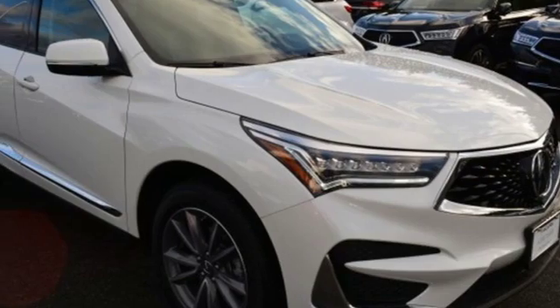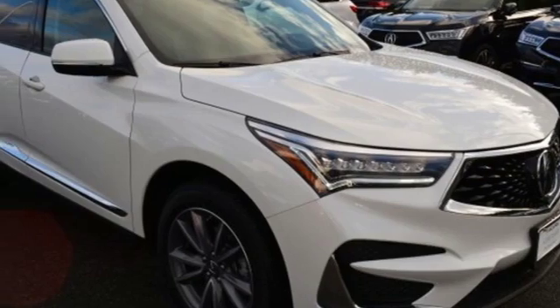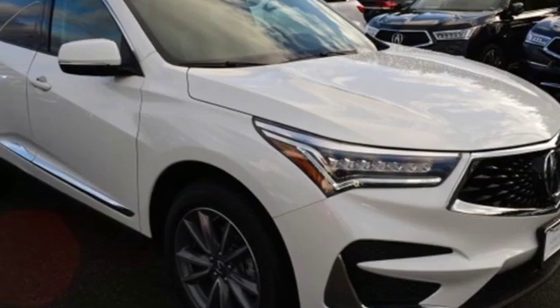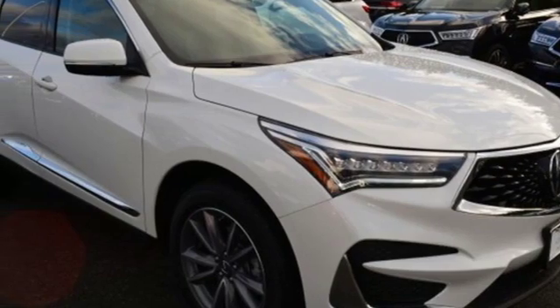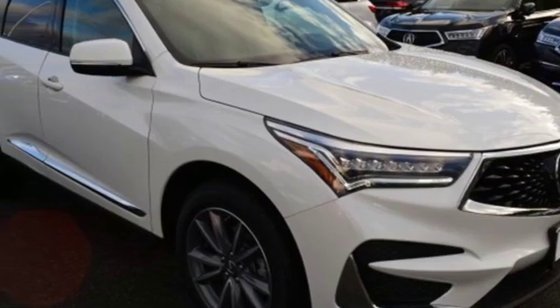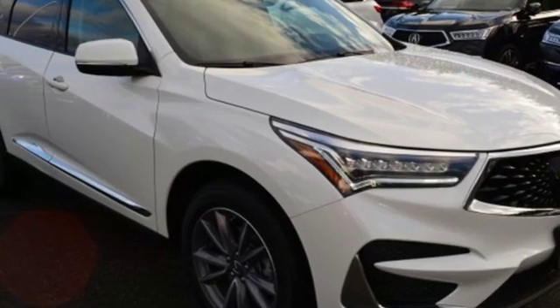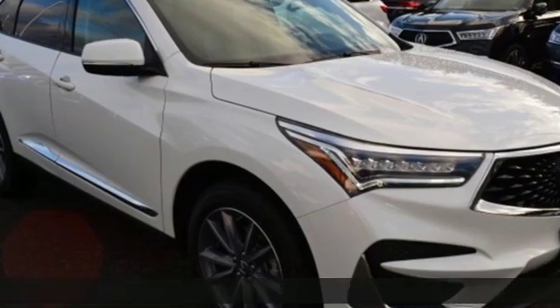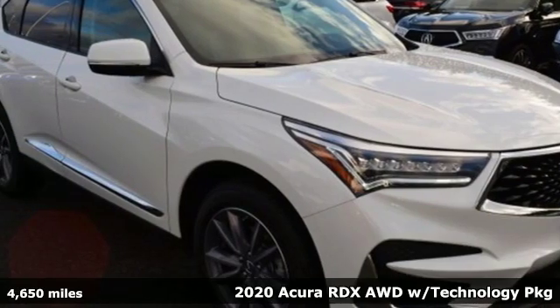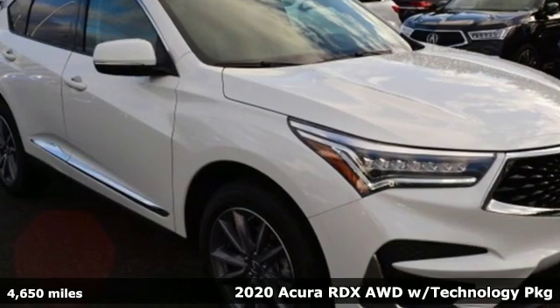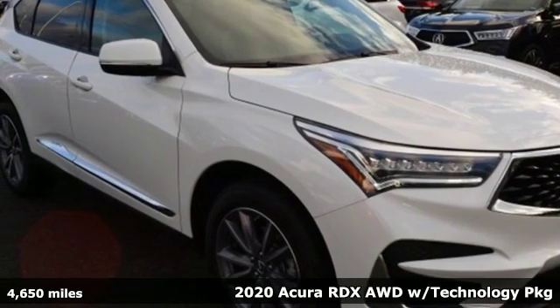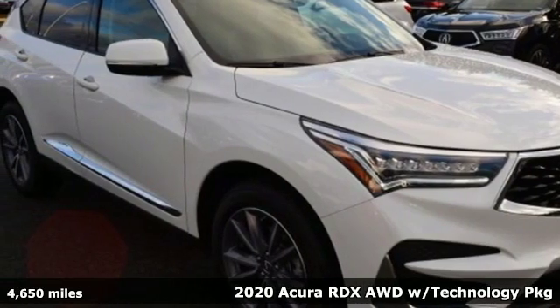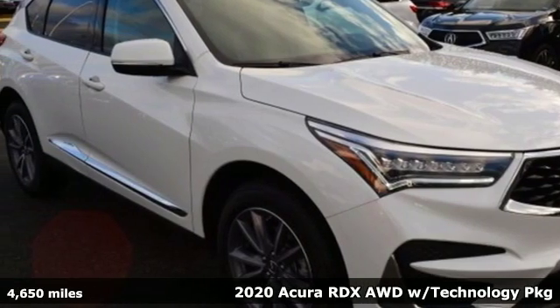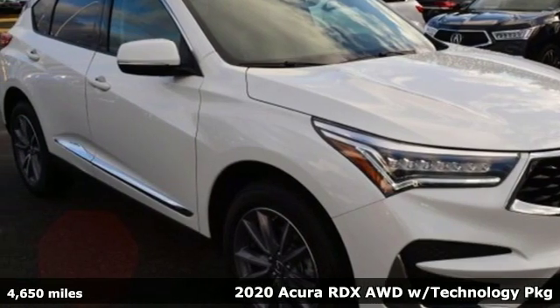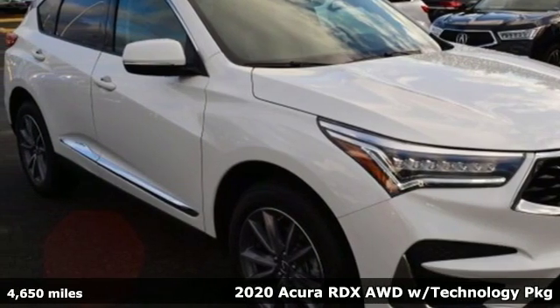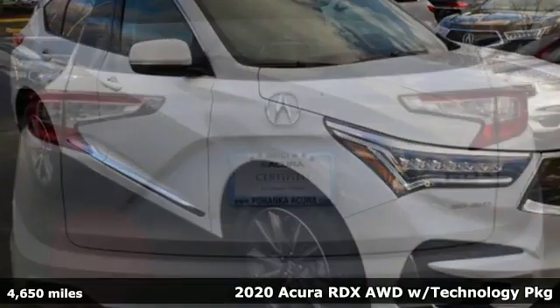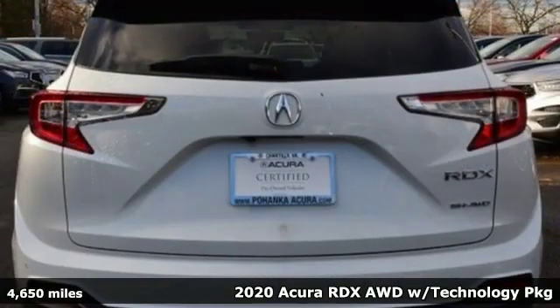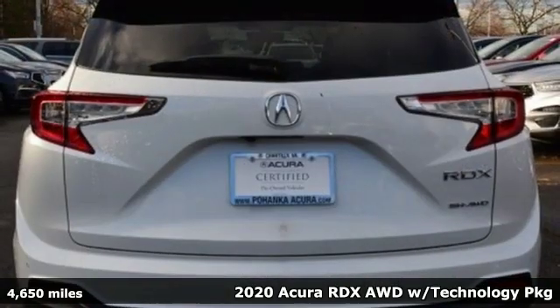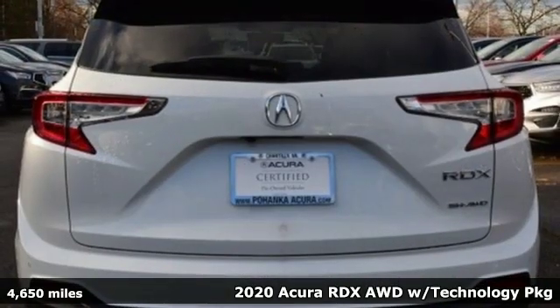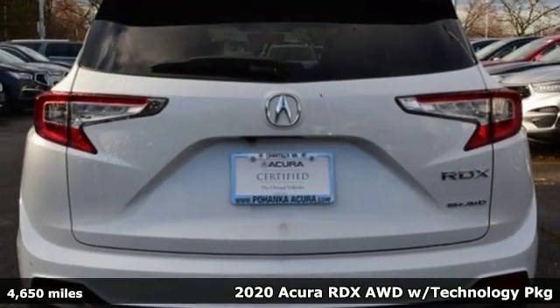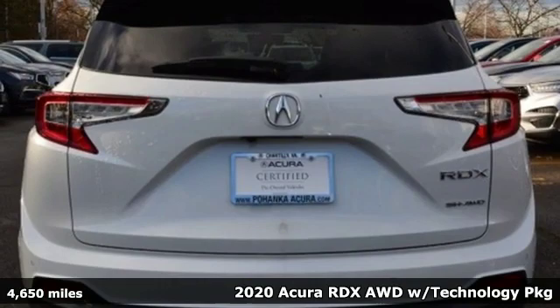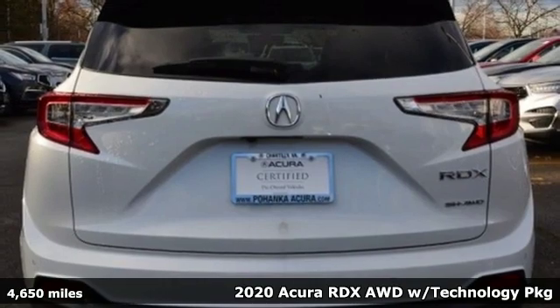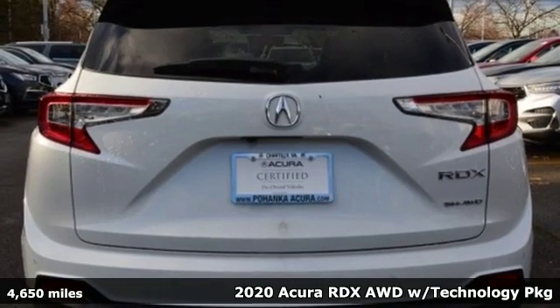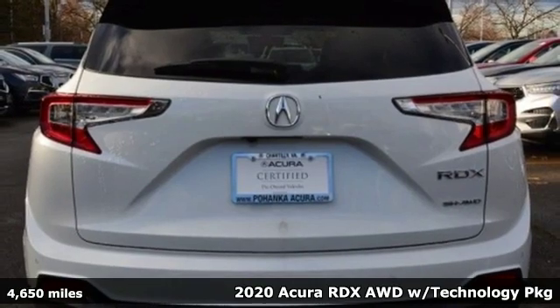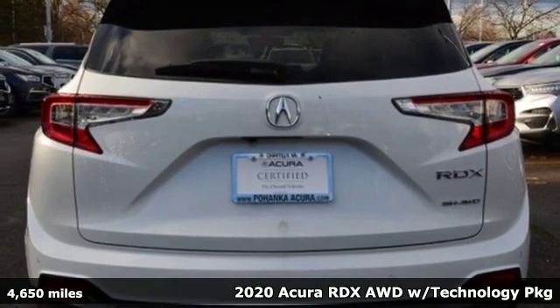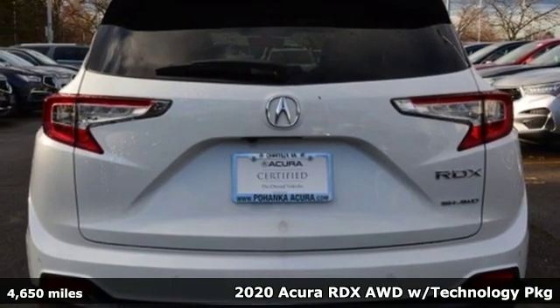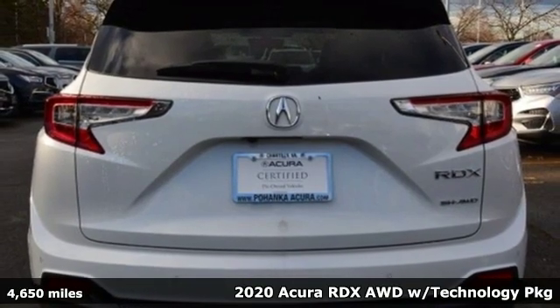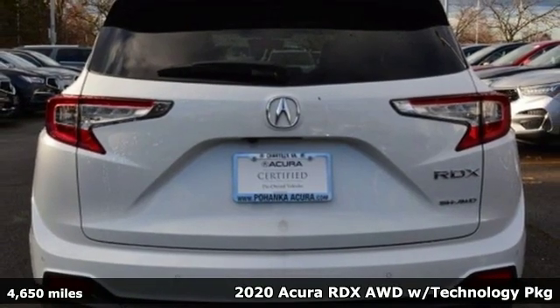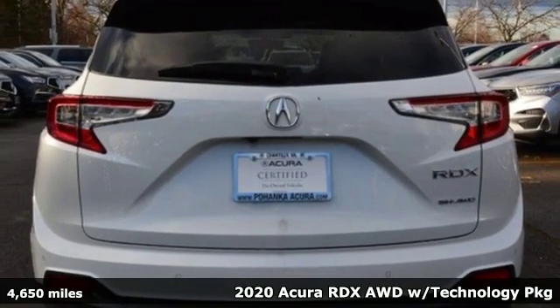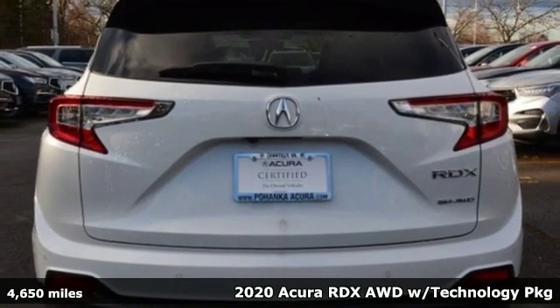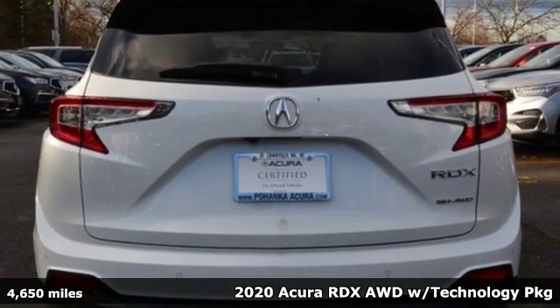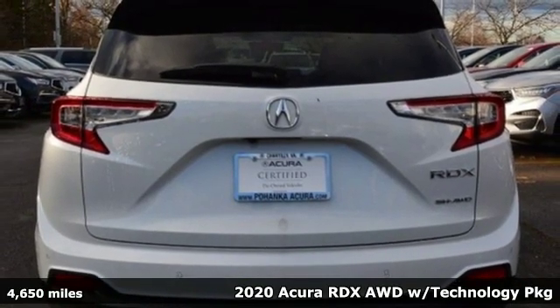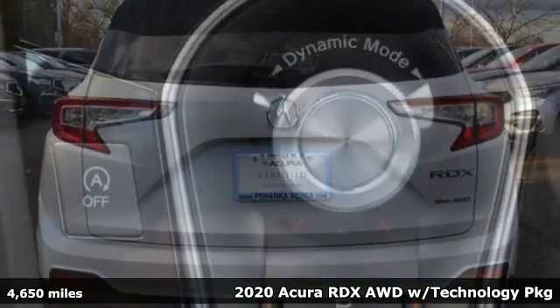It's a 2020 Acura RDX. It connects you and the road and is the benchmark in the premium SUV class.